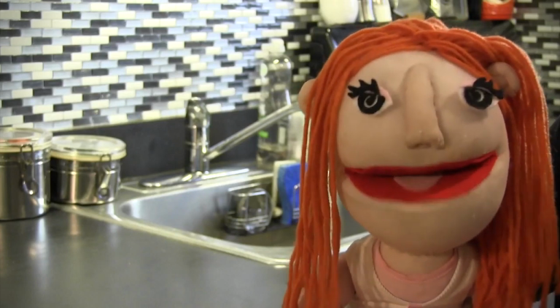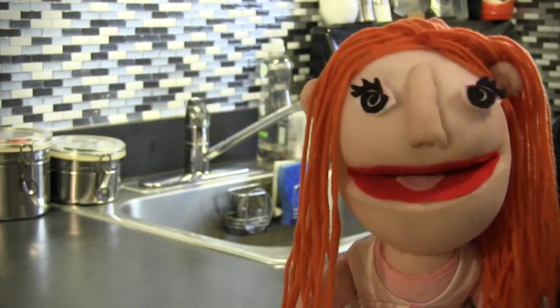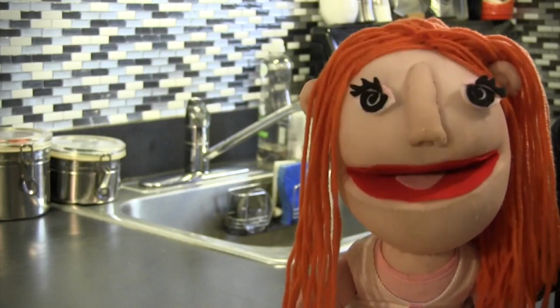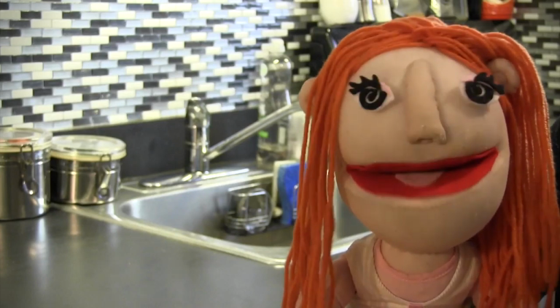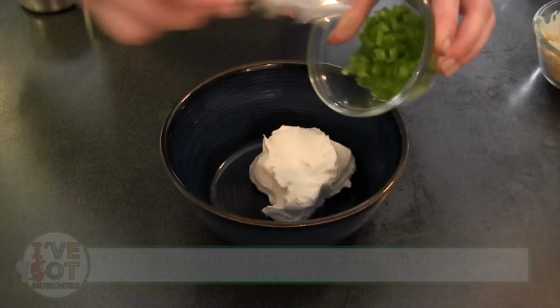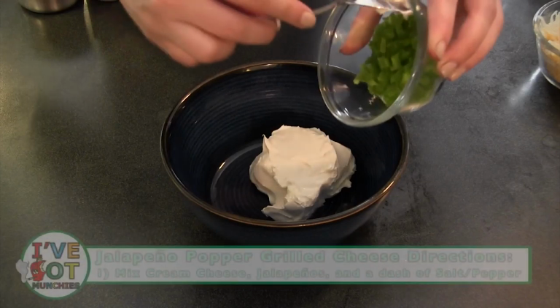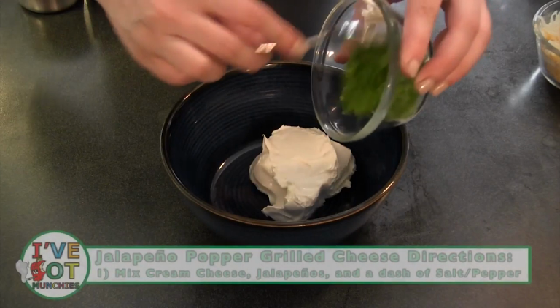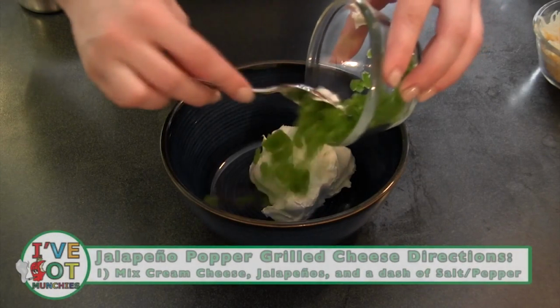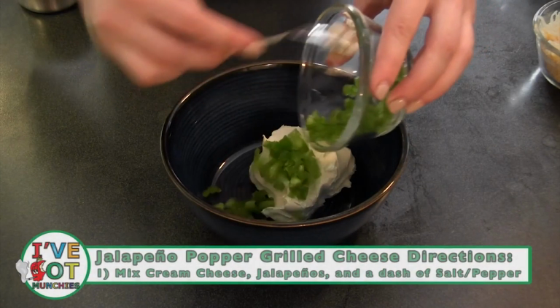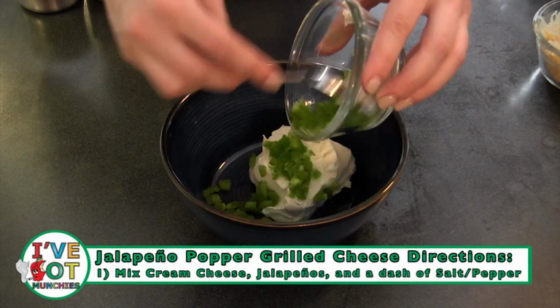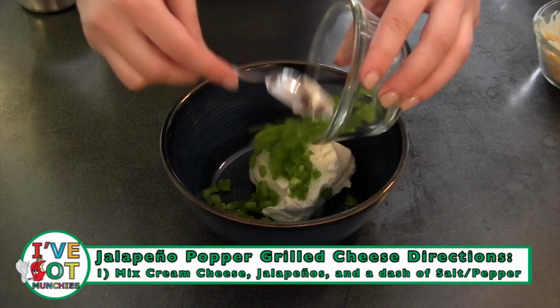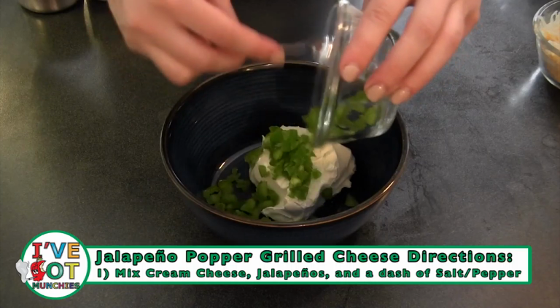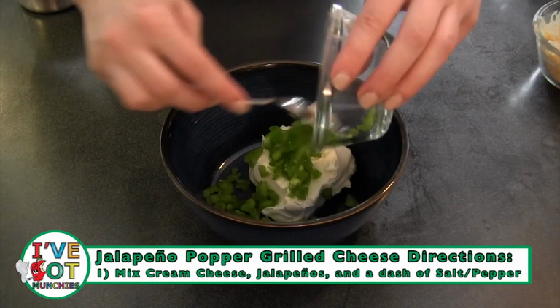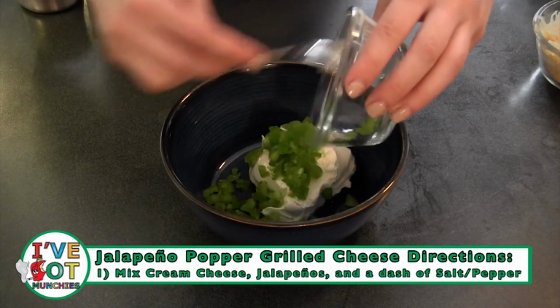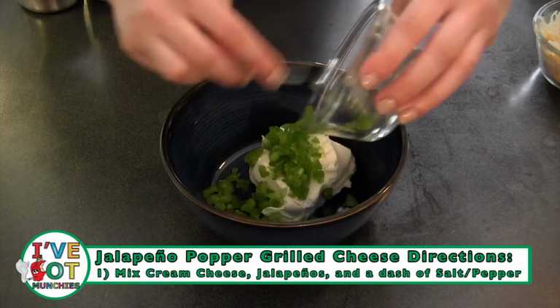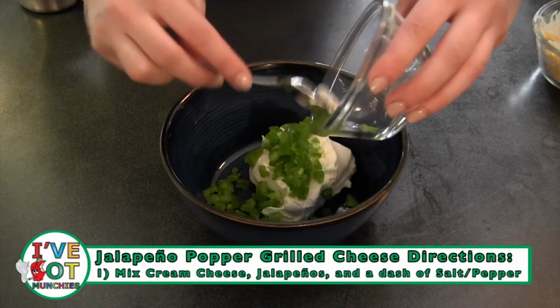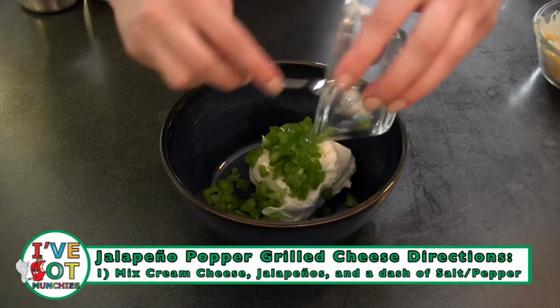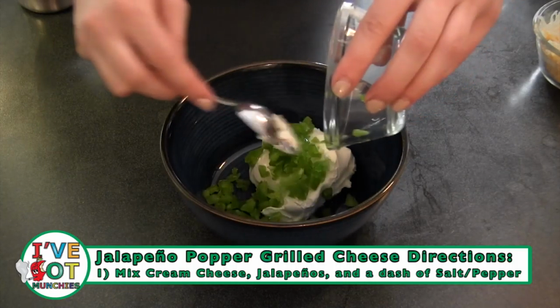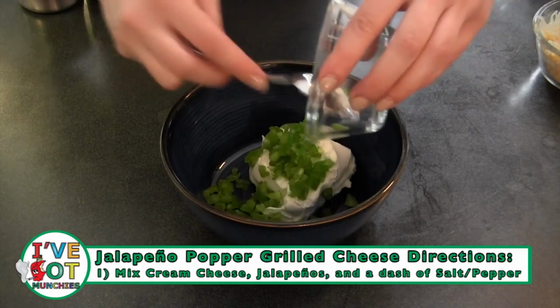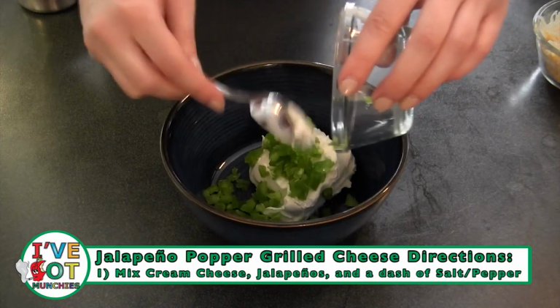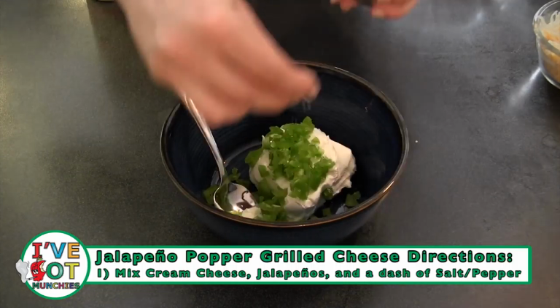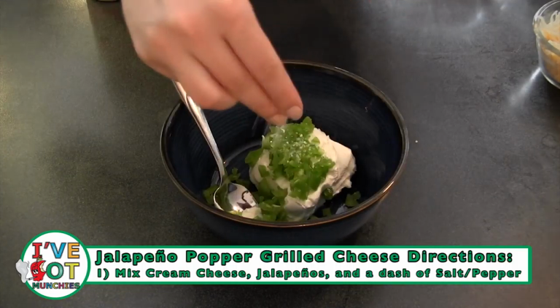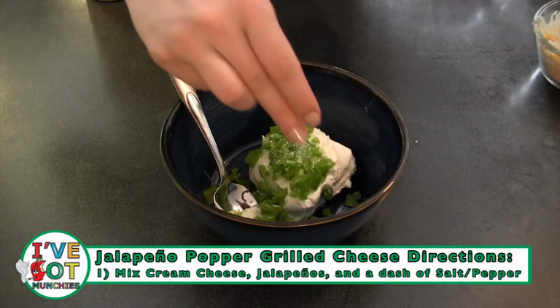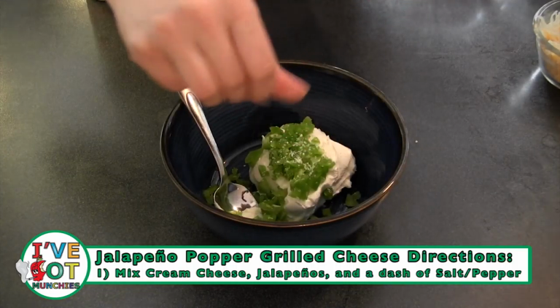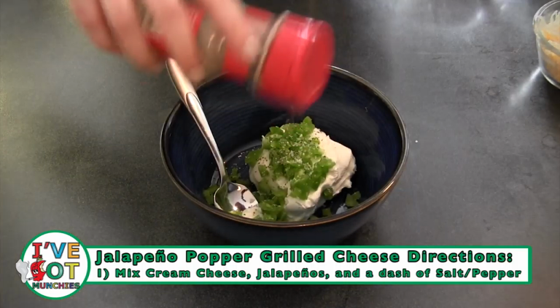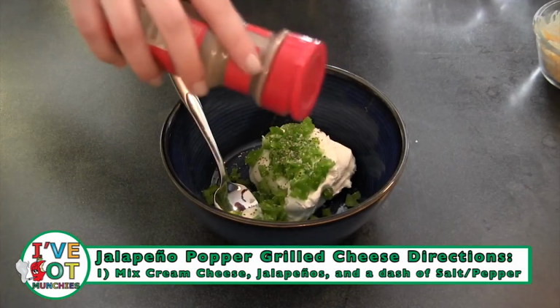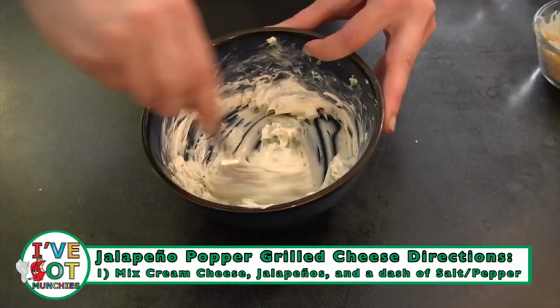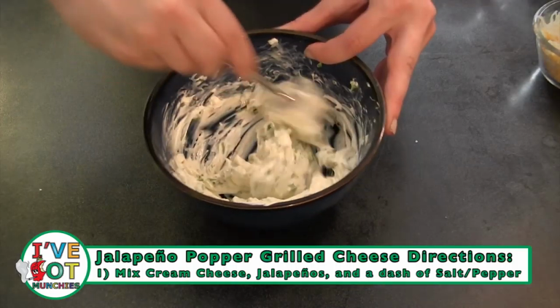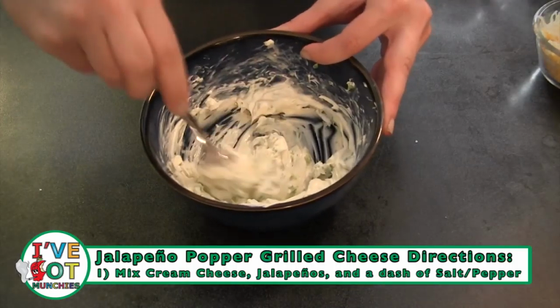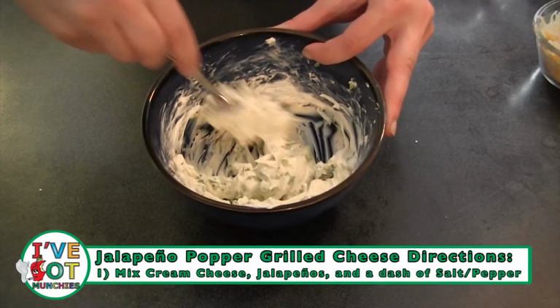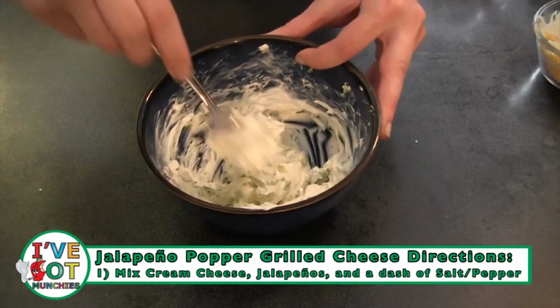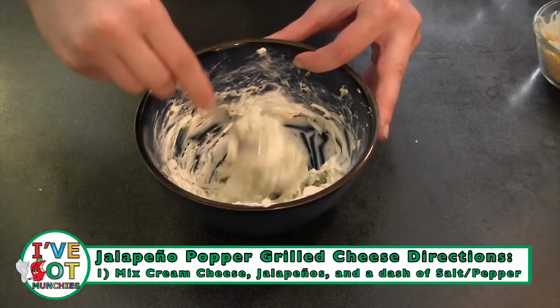First, mix together cream cheese, finely chopped and seeded jalapeños, and a dash of salt and pepper, and set aside.